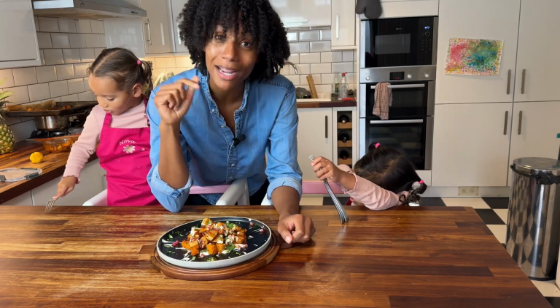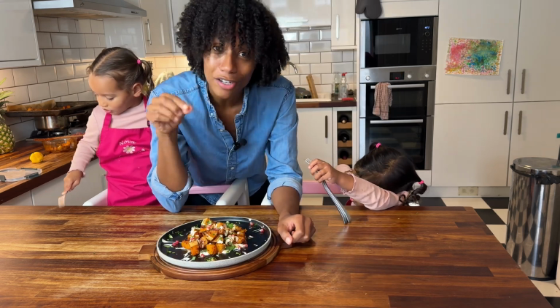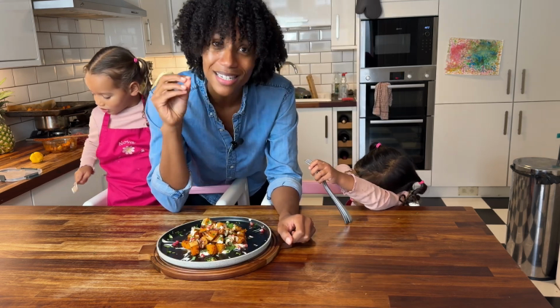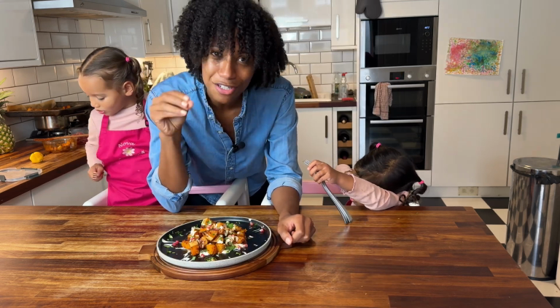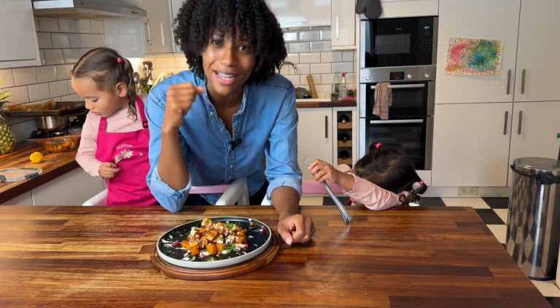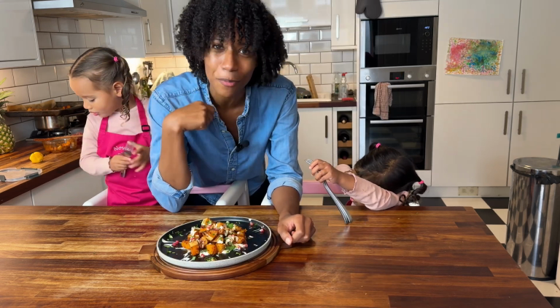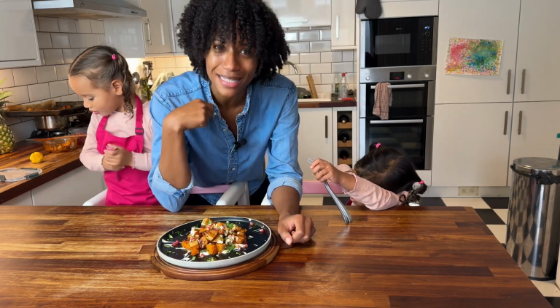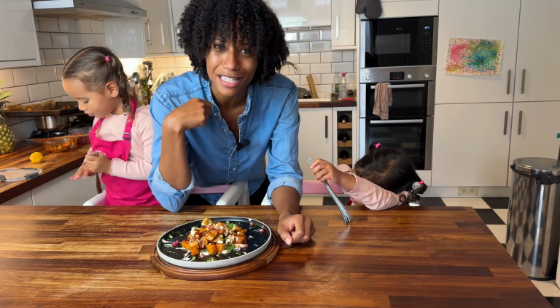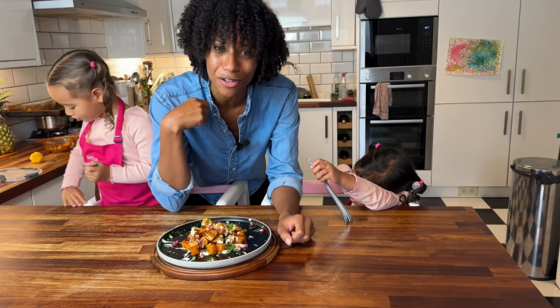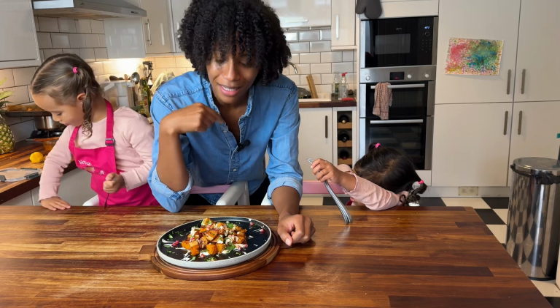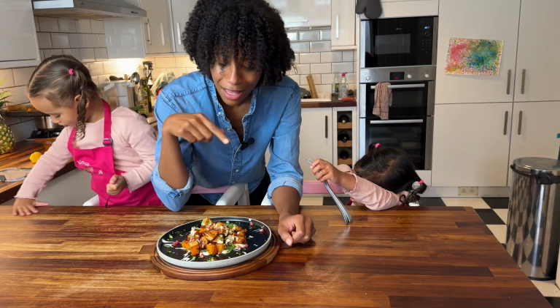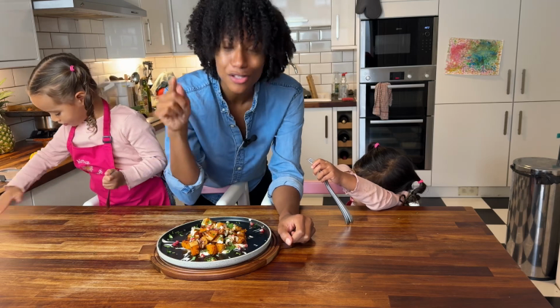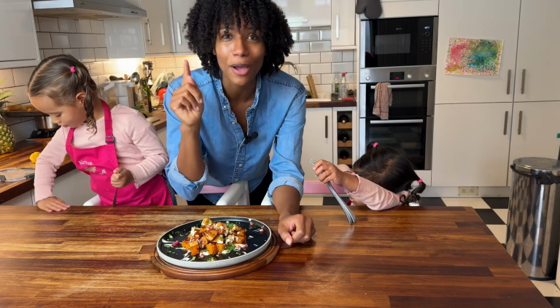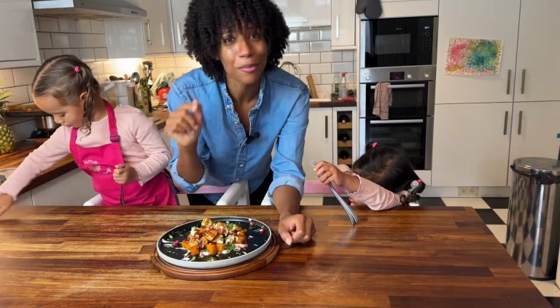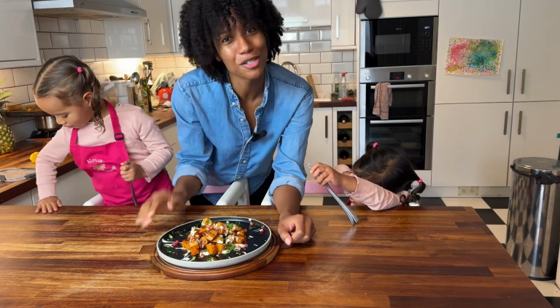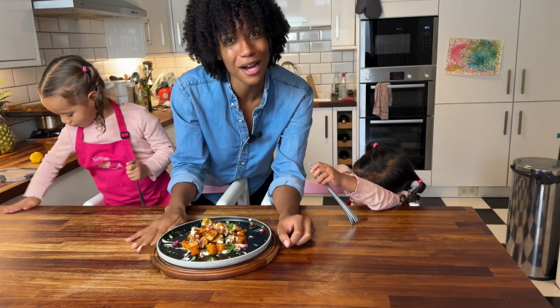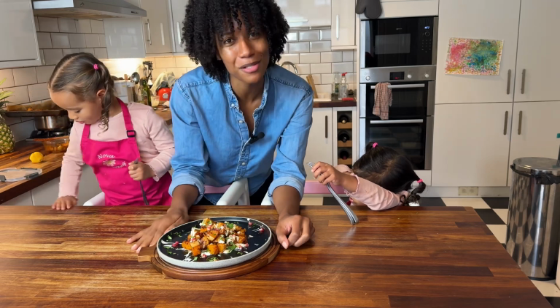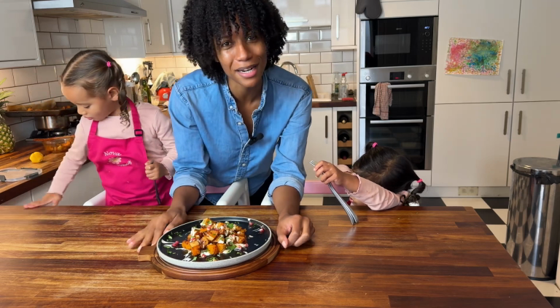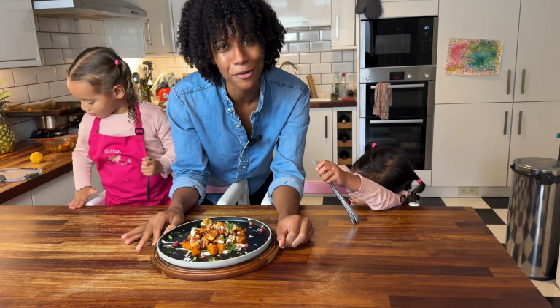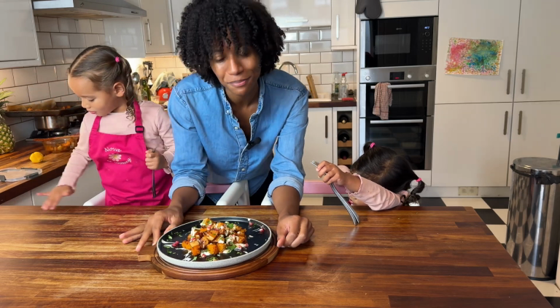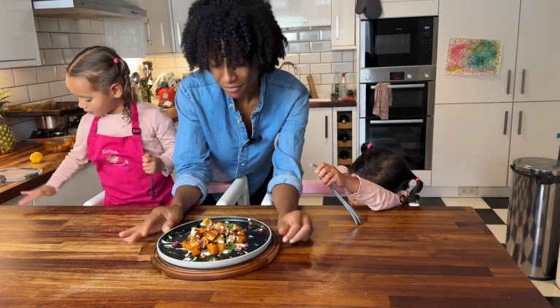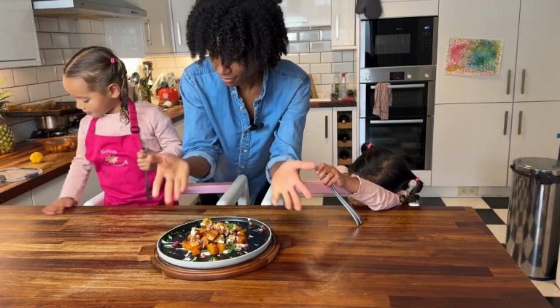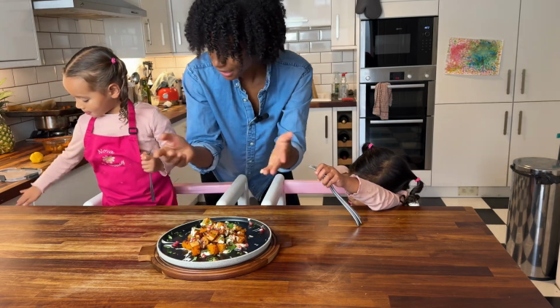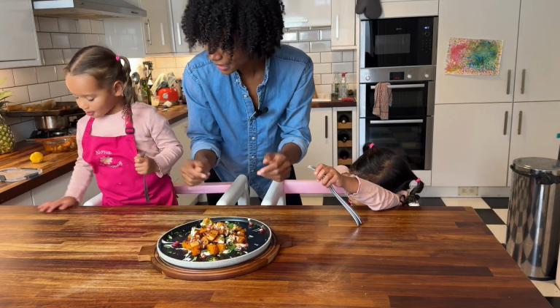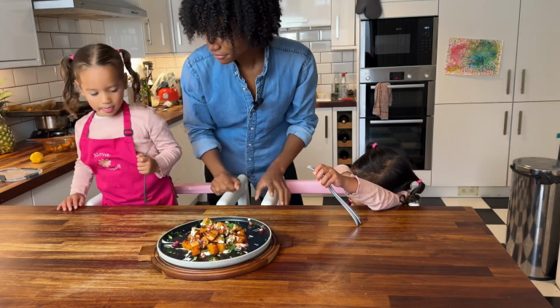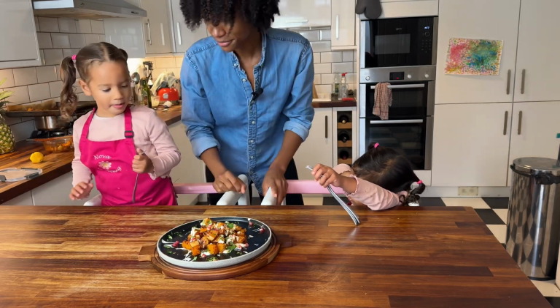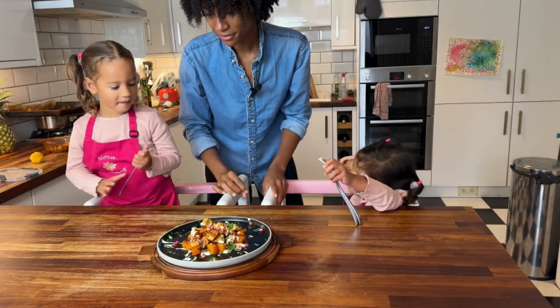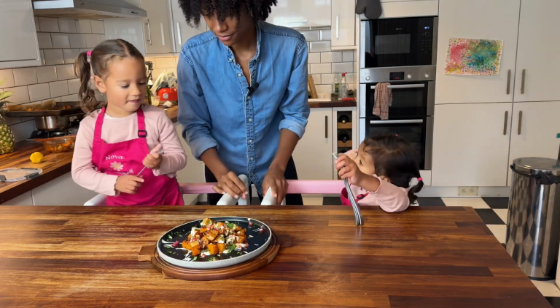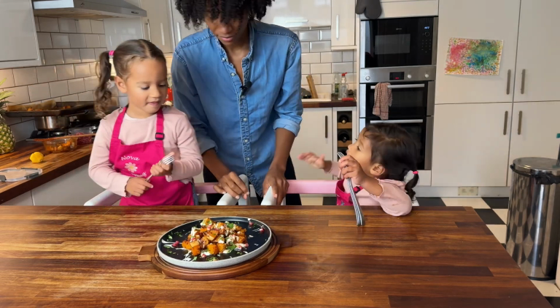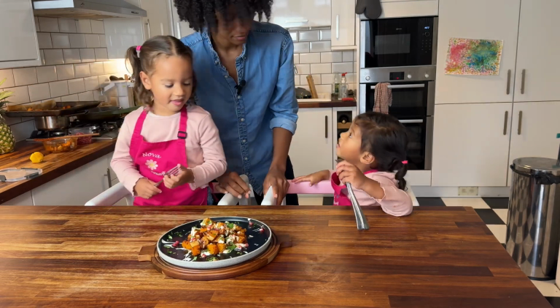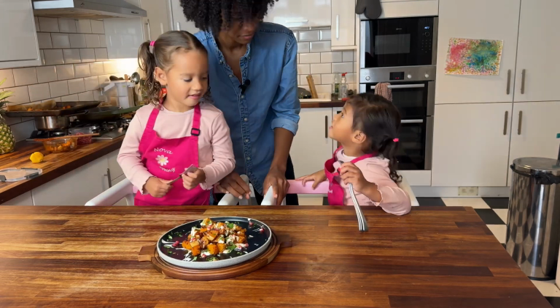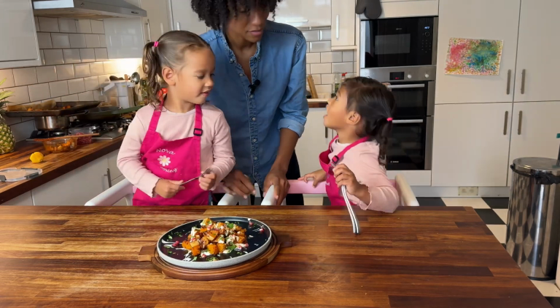My girls literally cannot wait to get stuck in, so I hope that you try this one at home. I will eat ten! I want to eat ten.